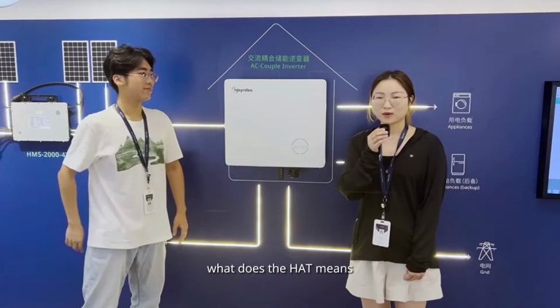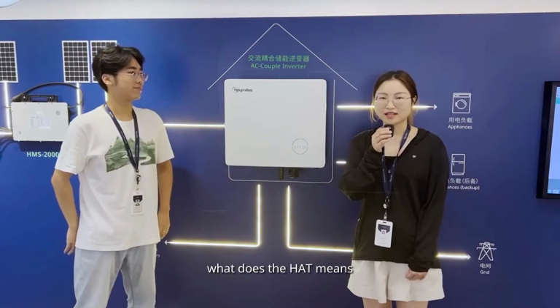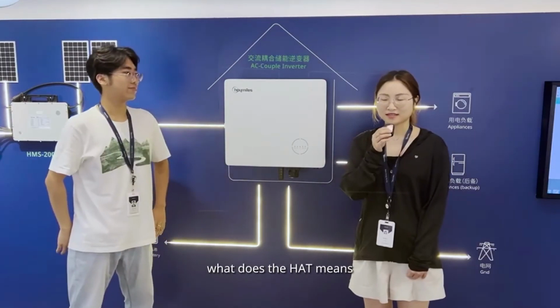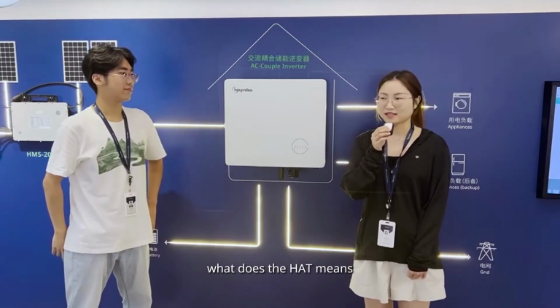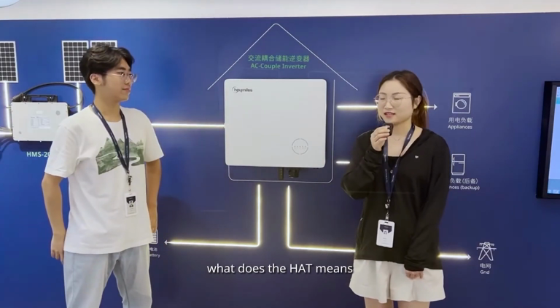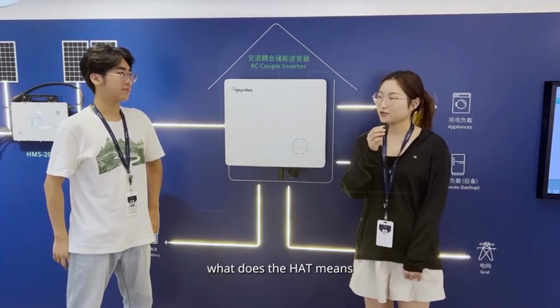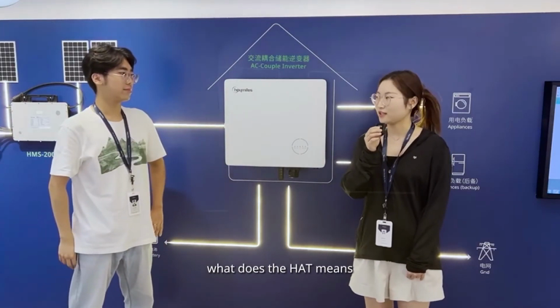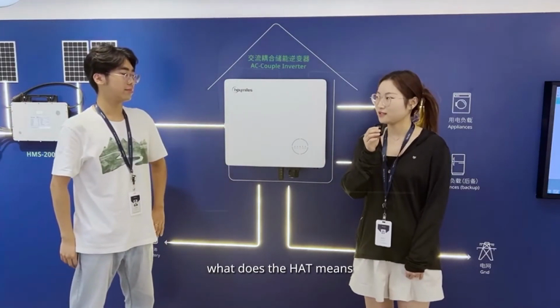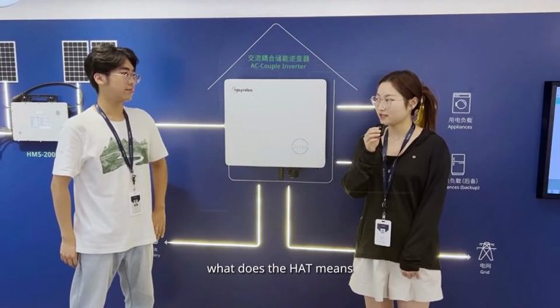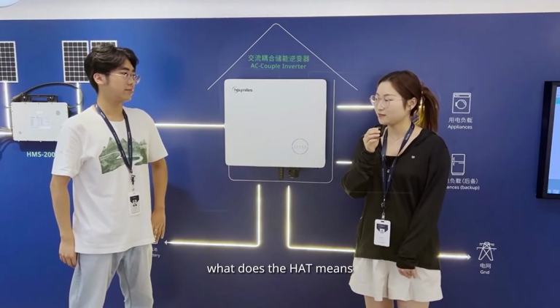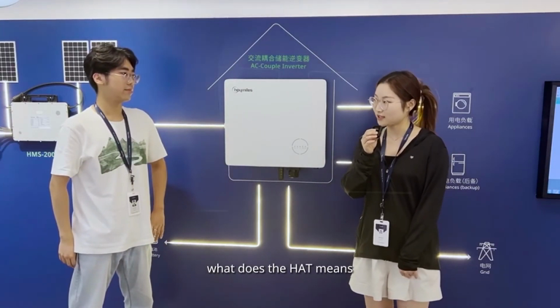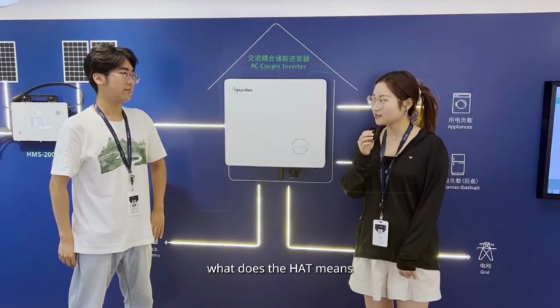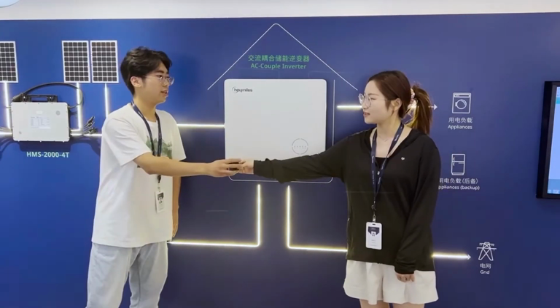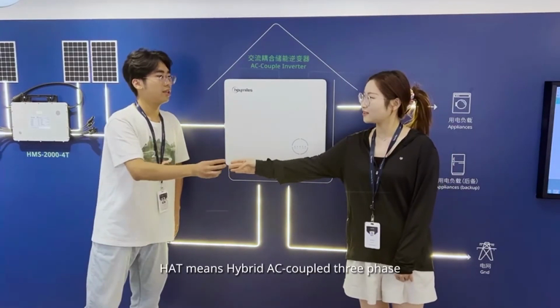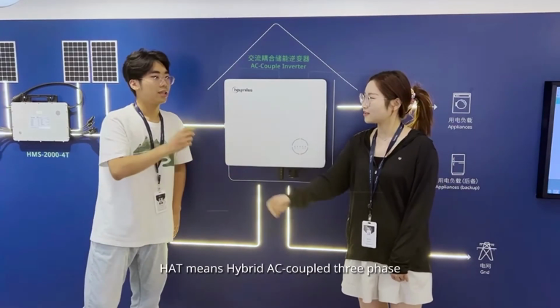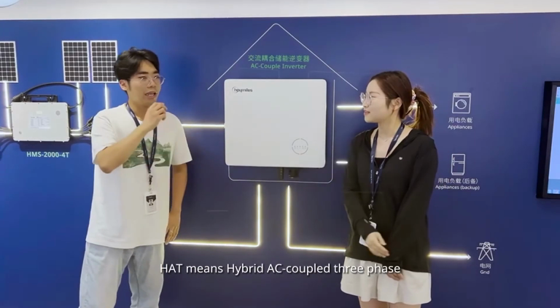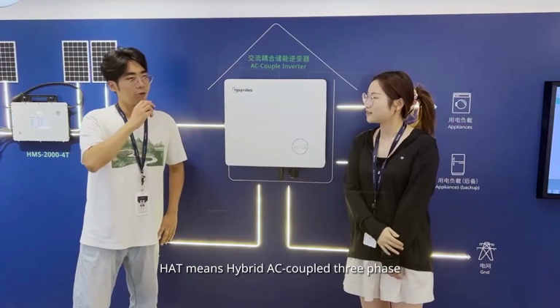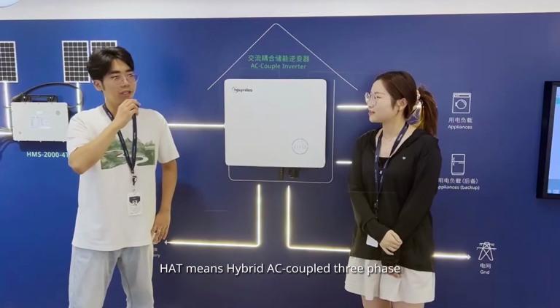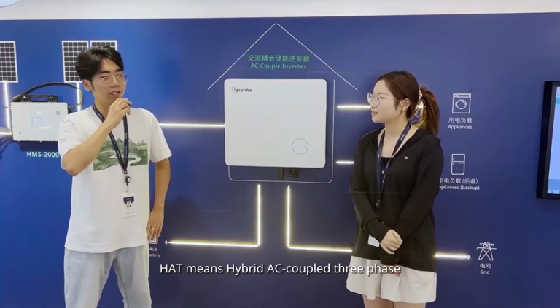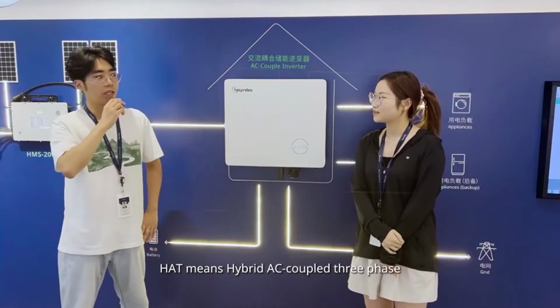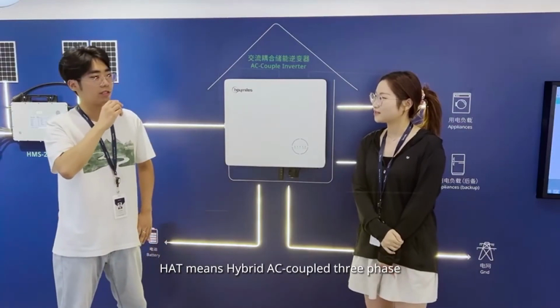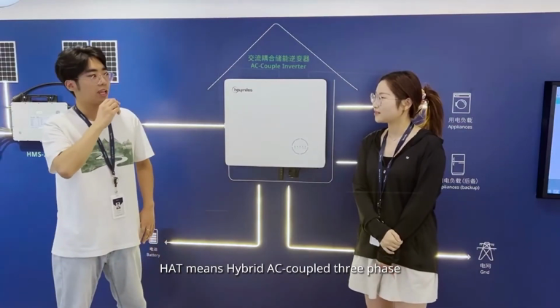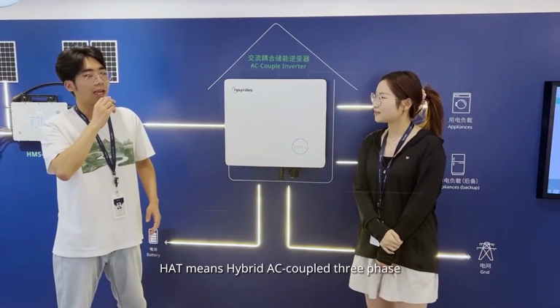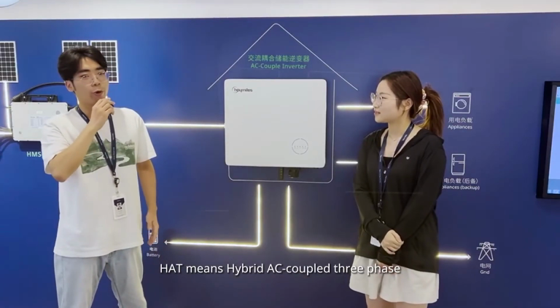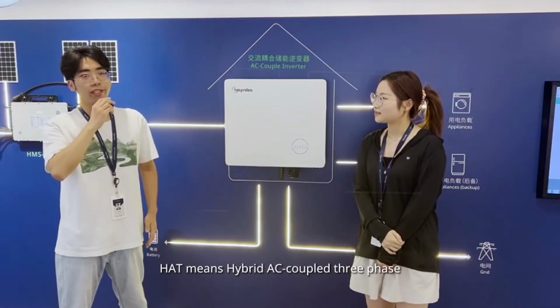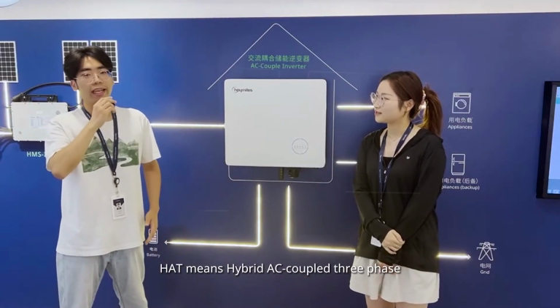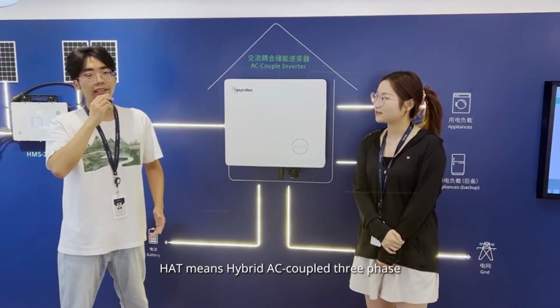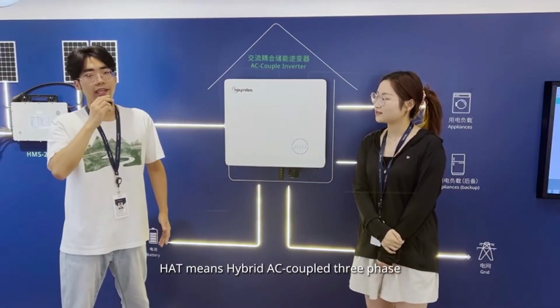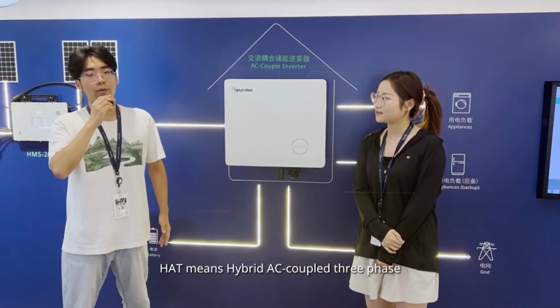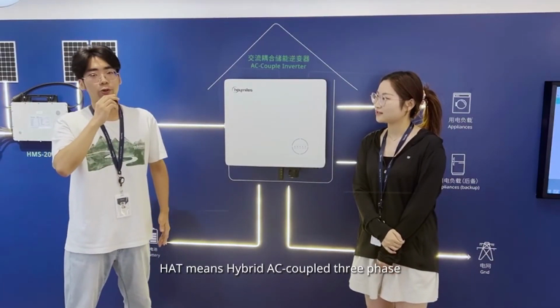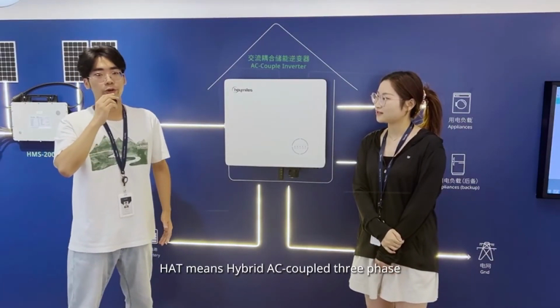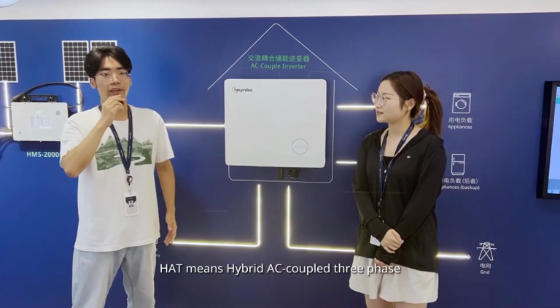What does the HALS inverter mean? HALS inverter means Hybrid AC-coupled Single phase.